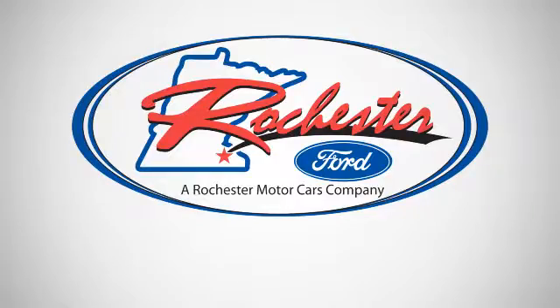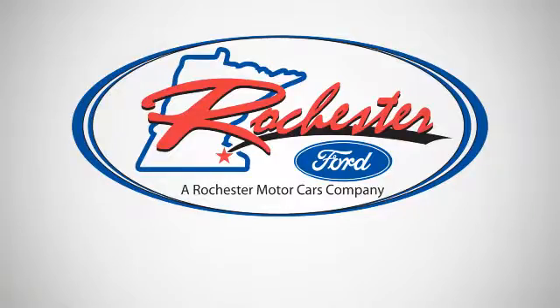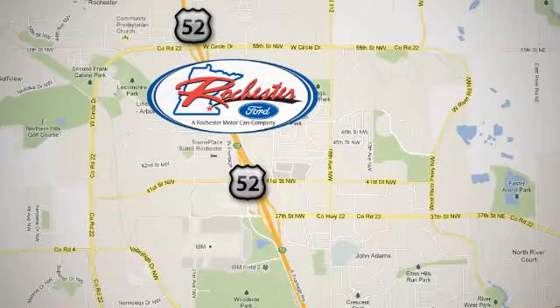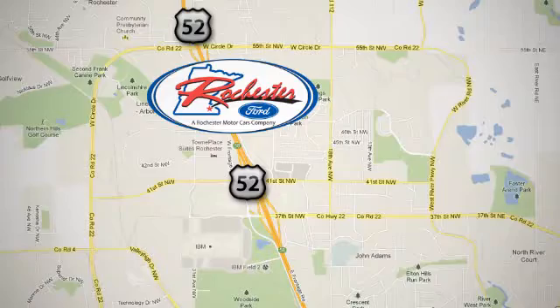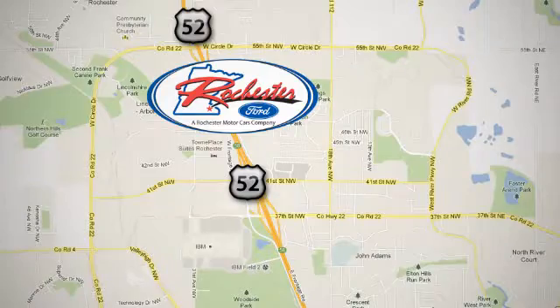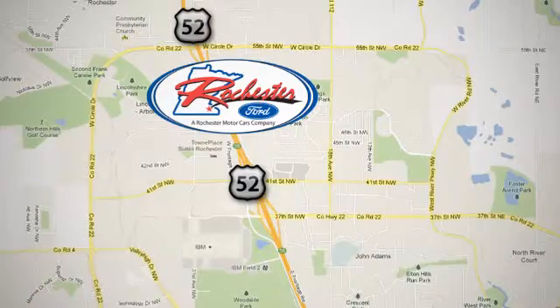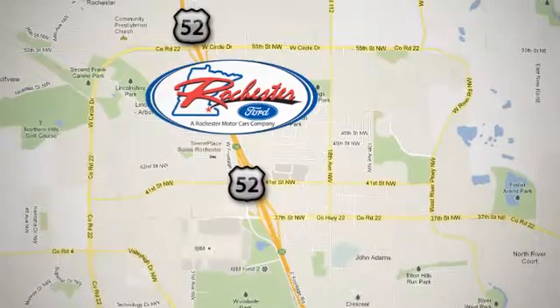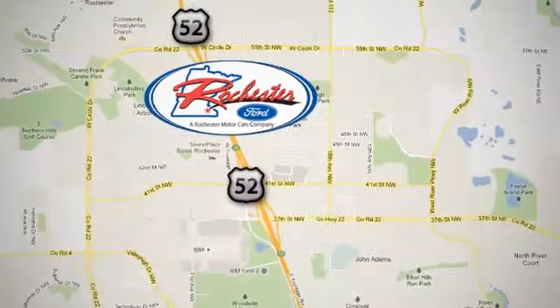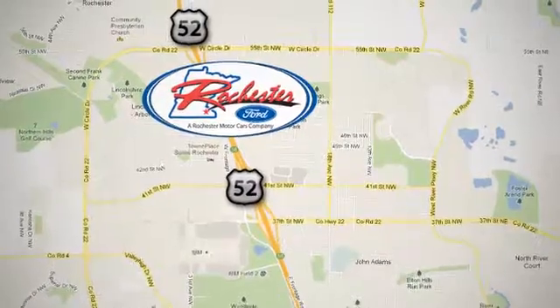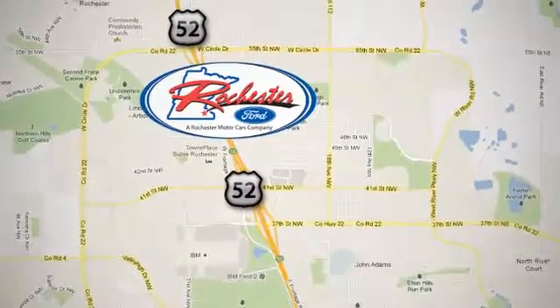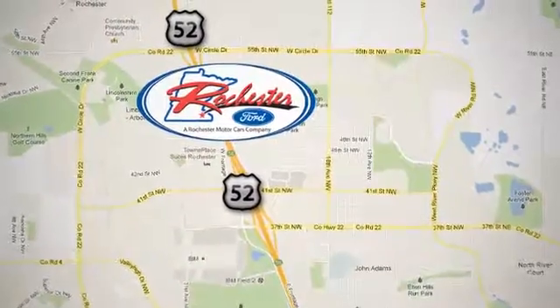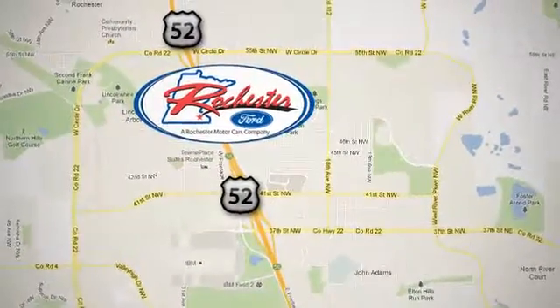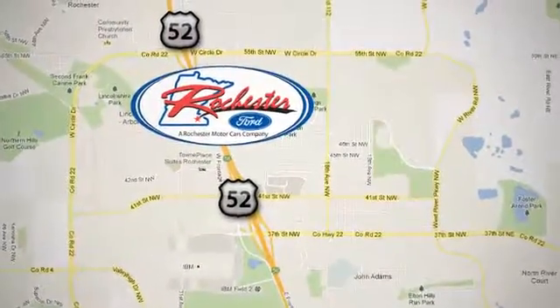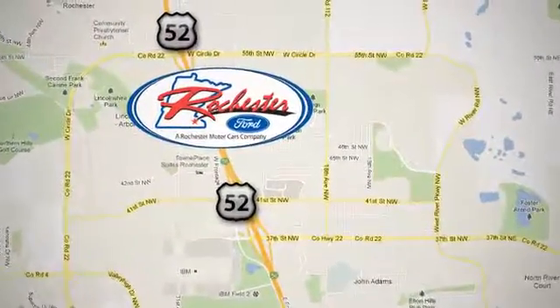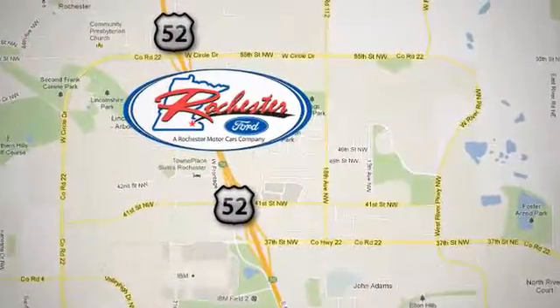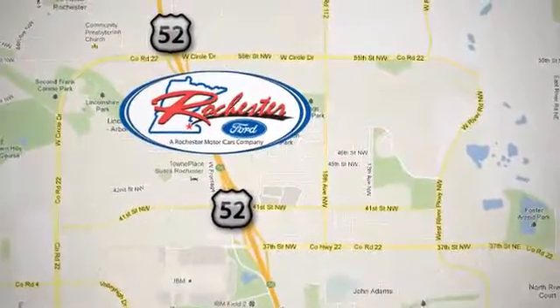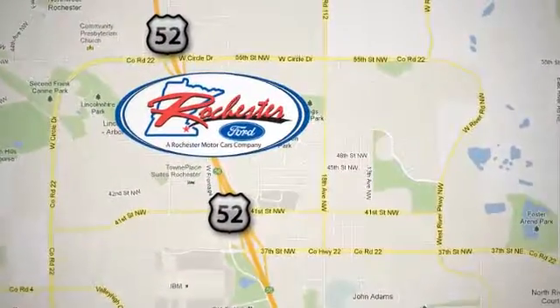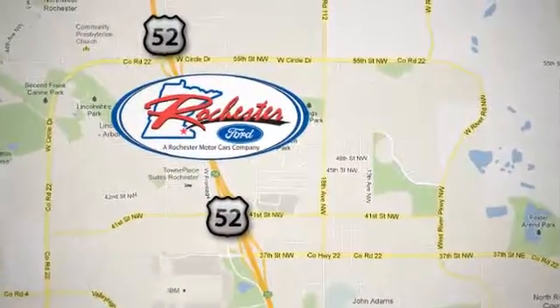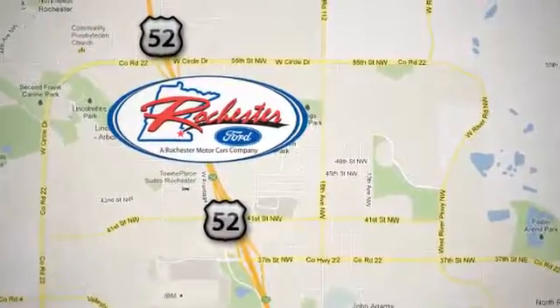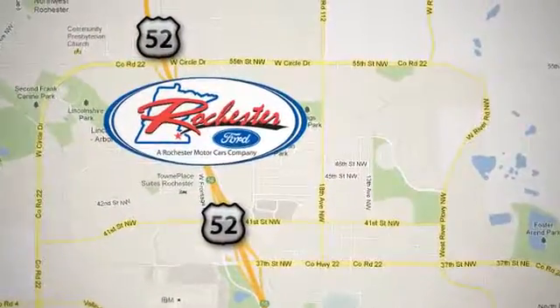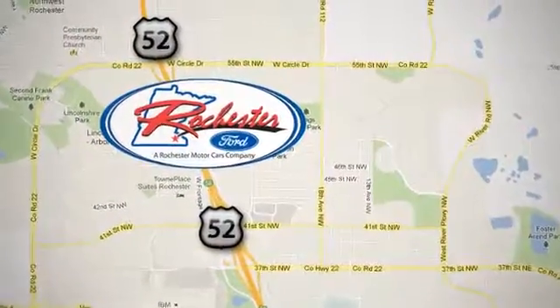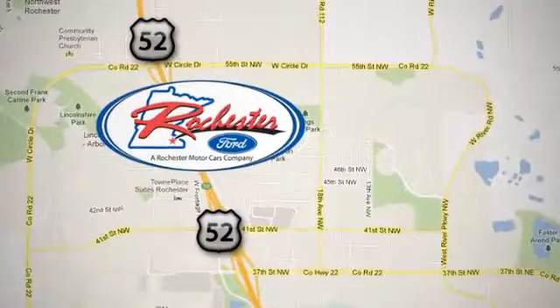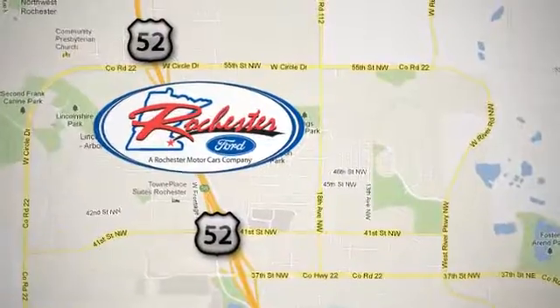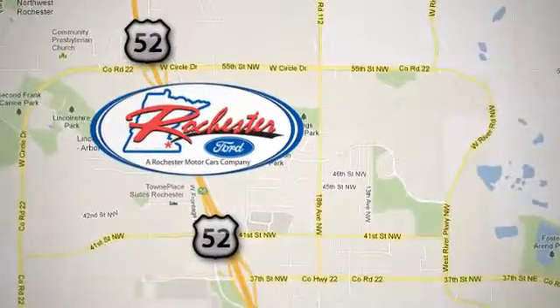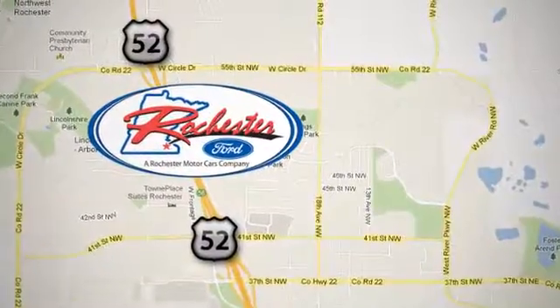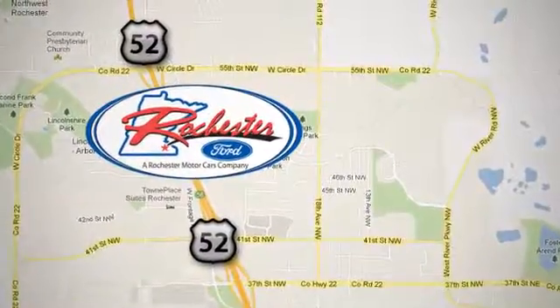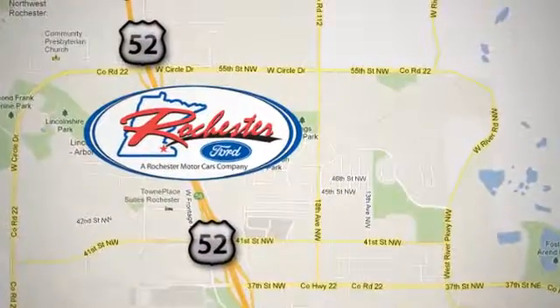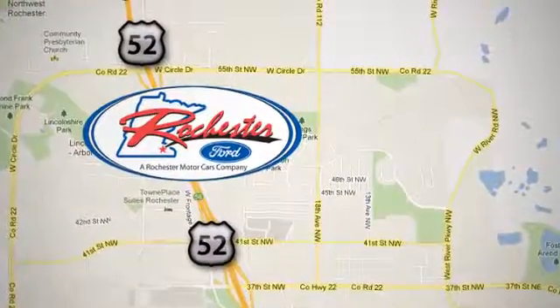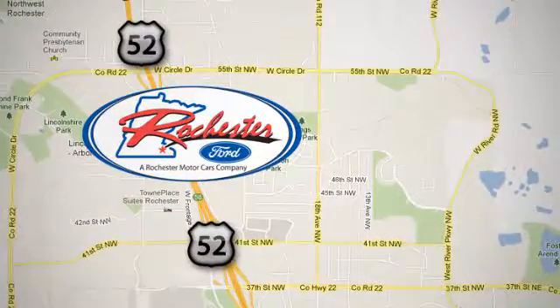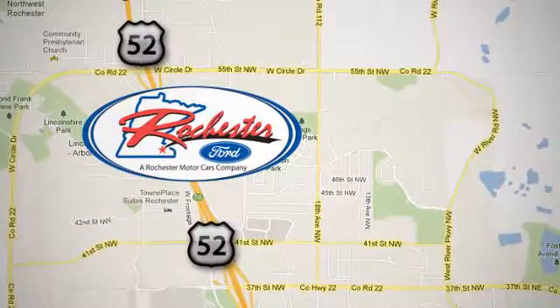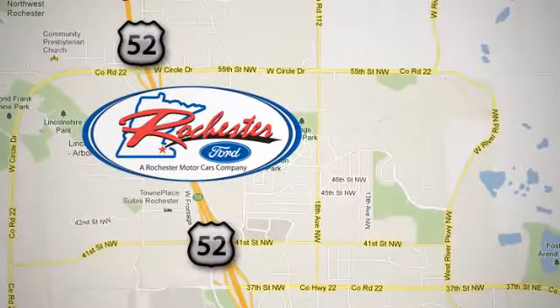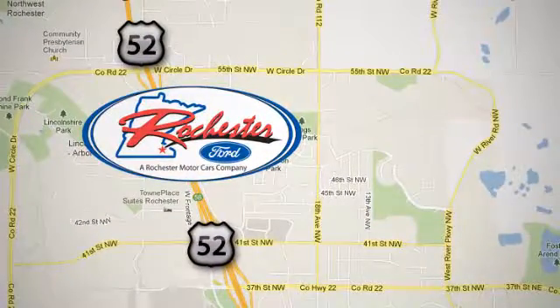We're conveniently located between 41st Street and 55th Street Northwest on Highway 52 in Rochester, Minnesota.